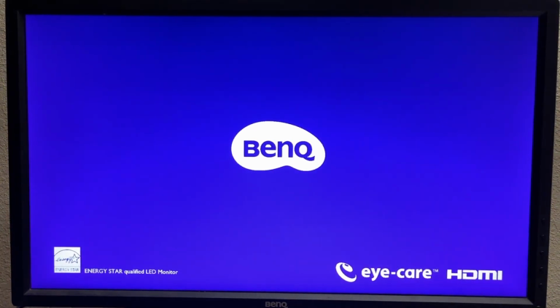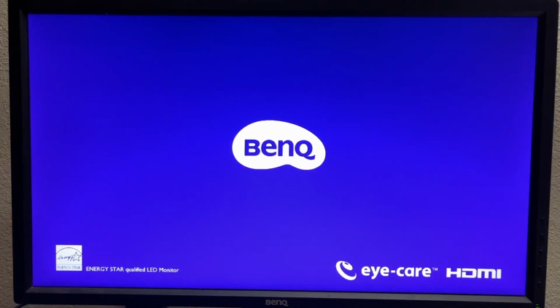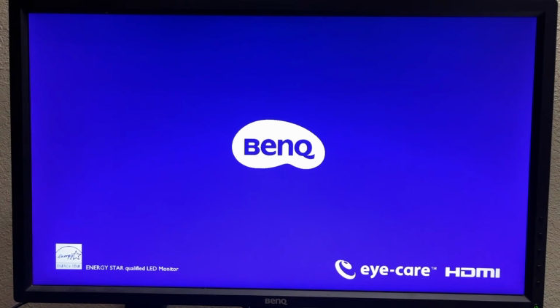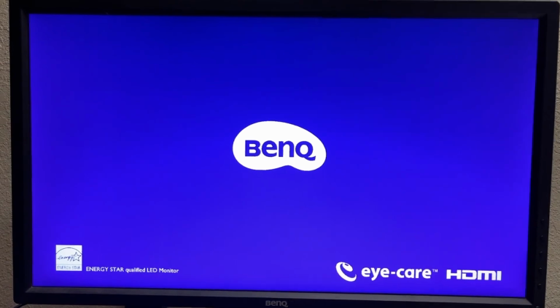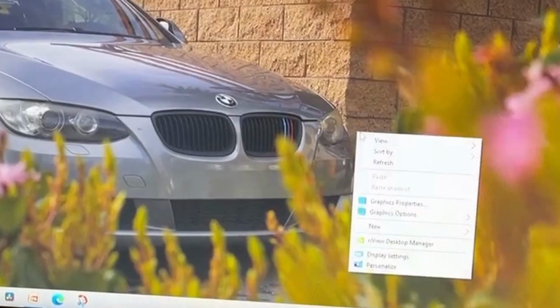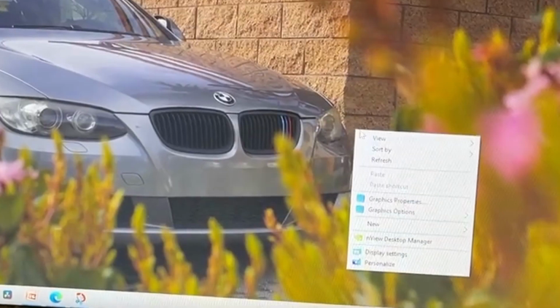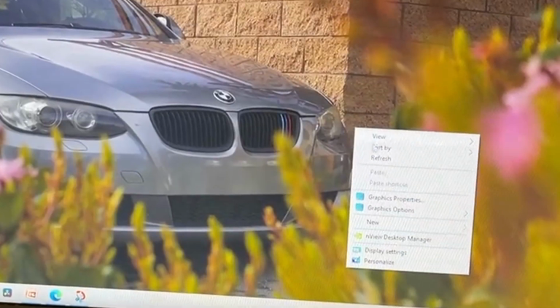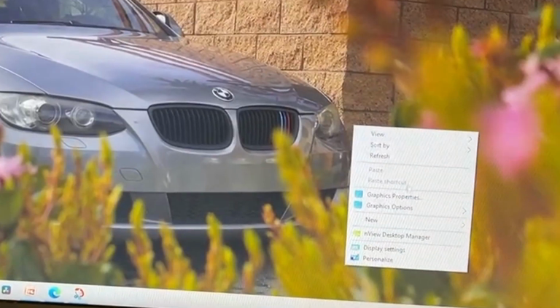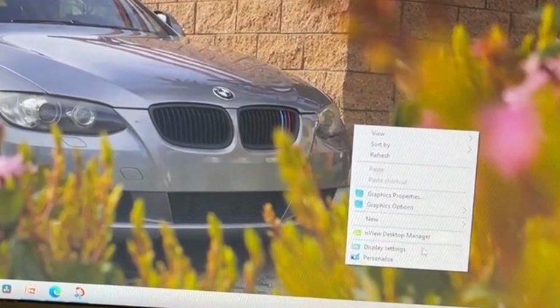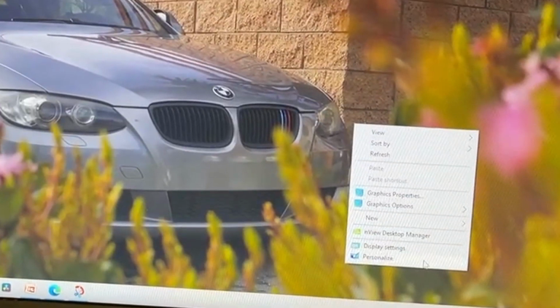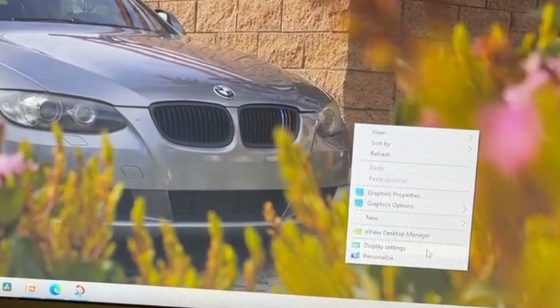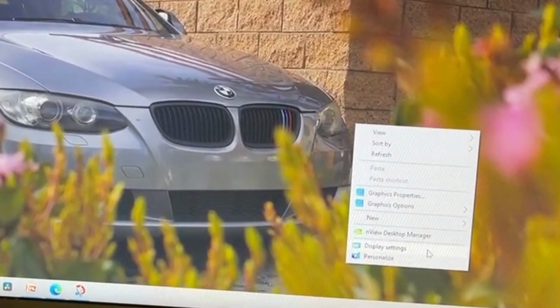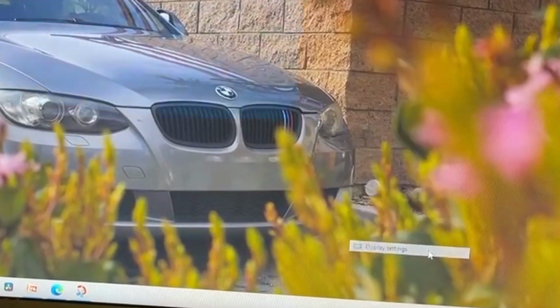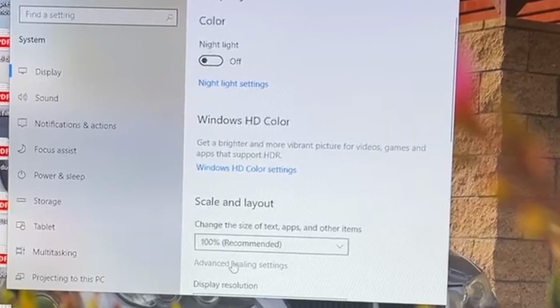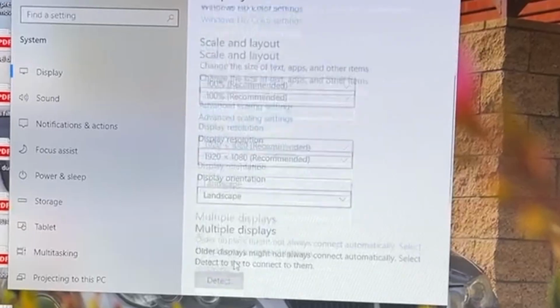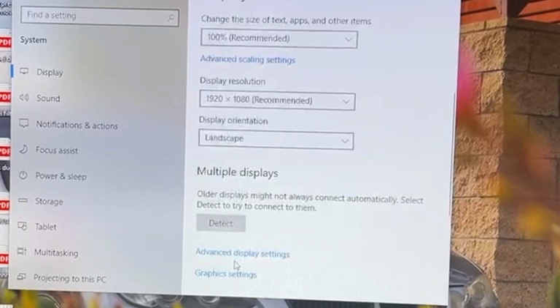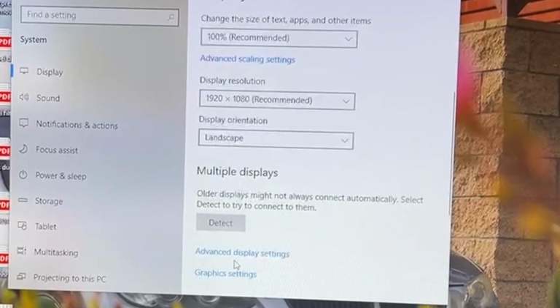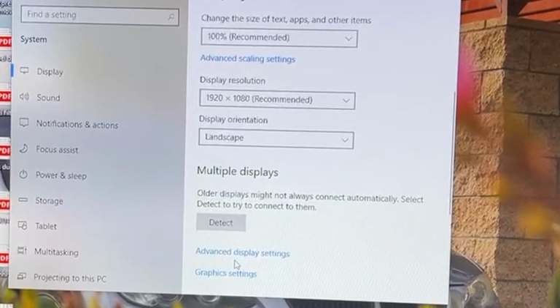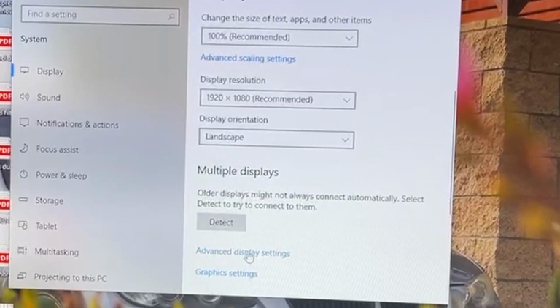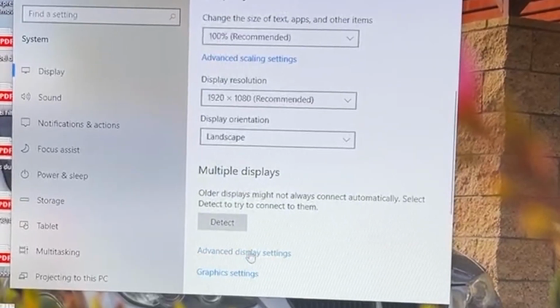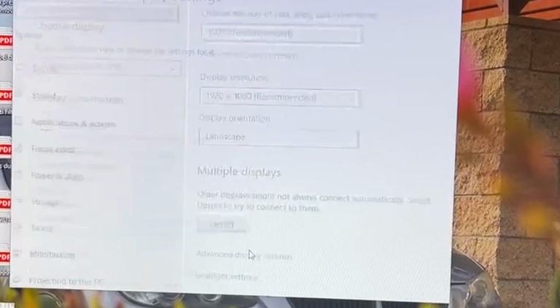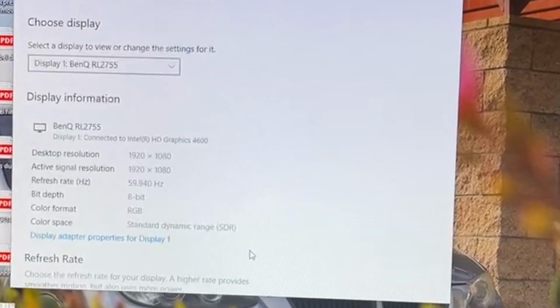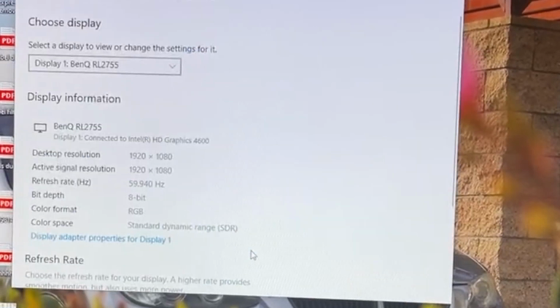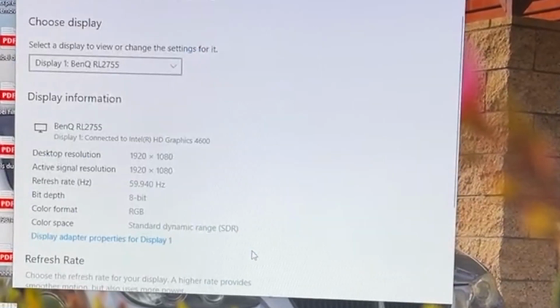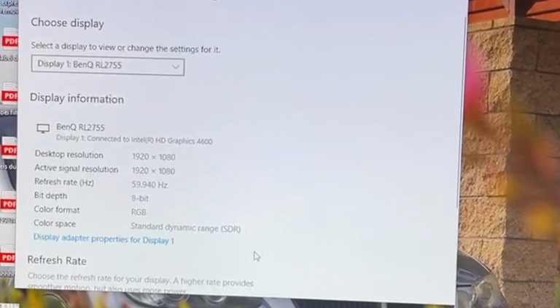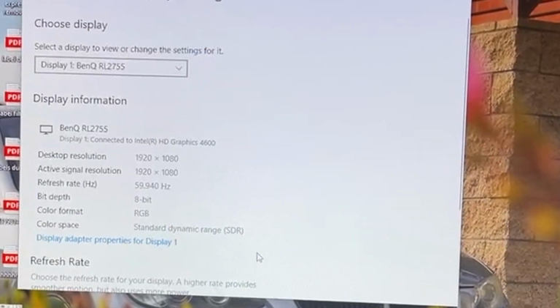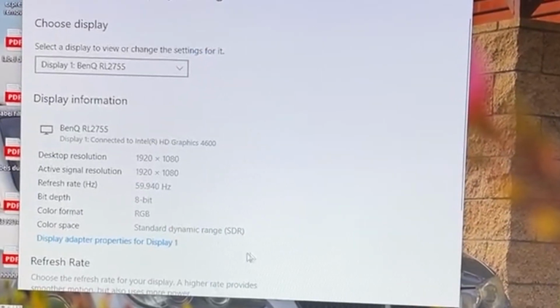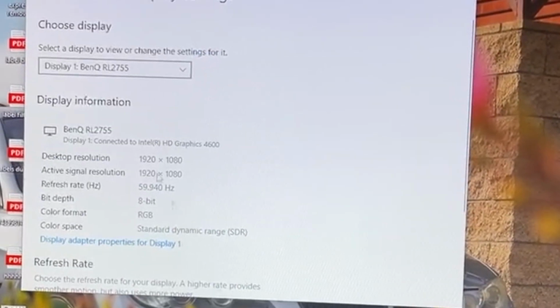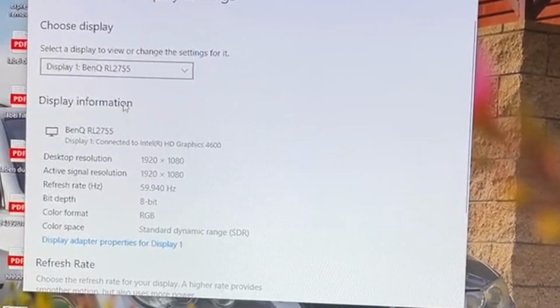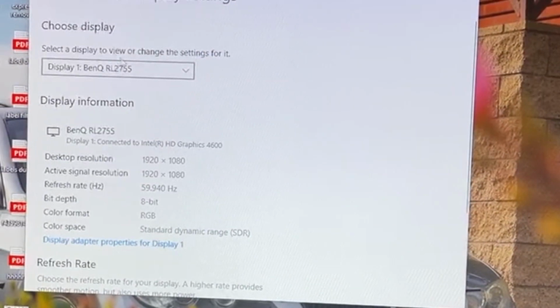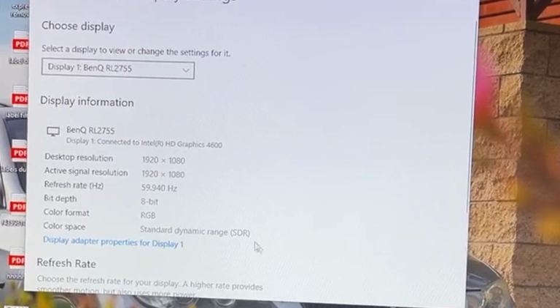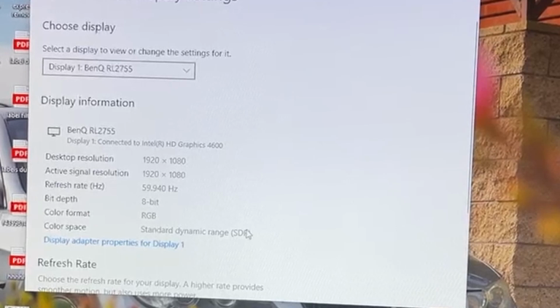Go to Display Settings, then scroll all the way down to Advanced Display Settings, and scroll down.